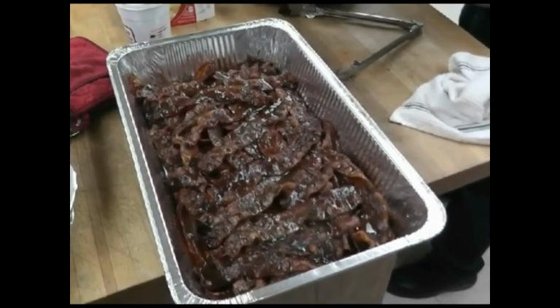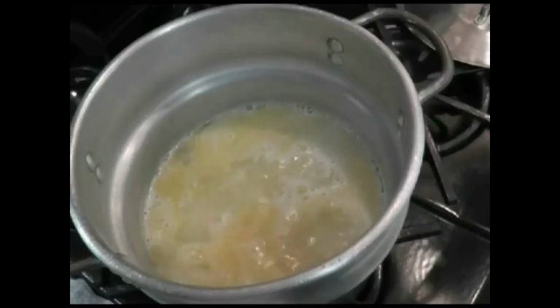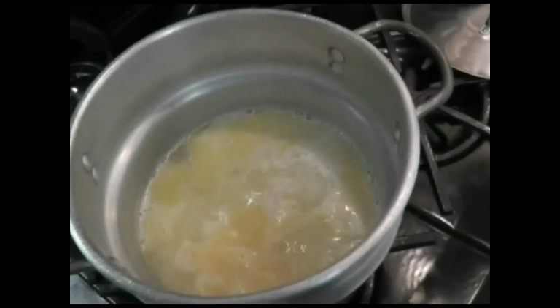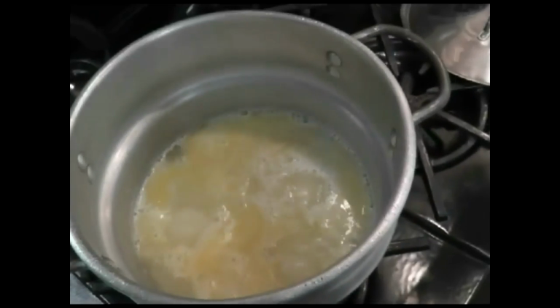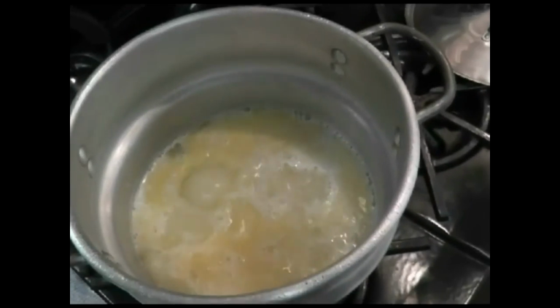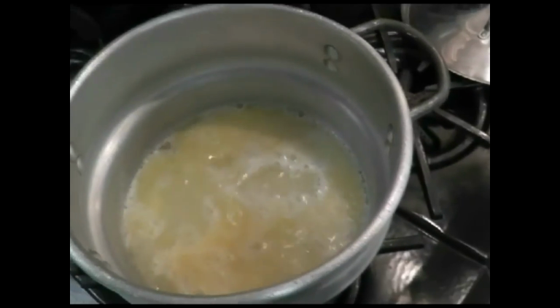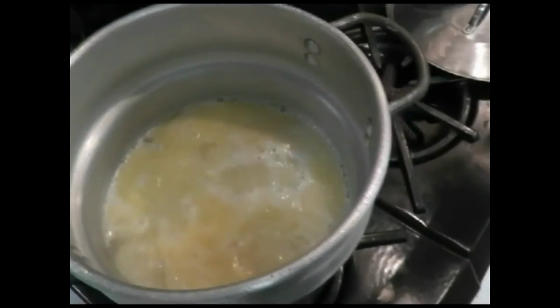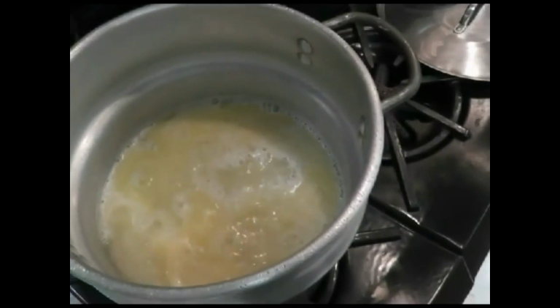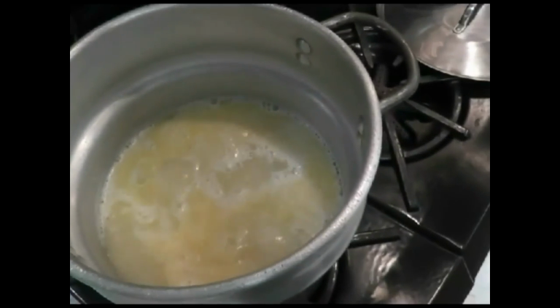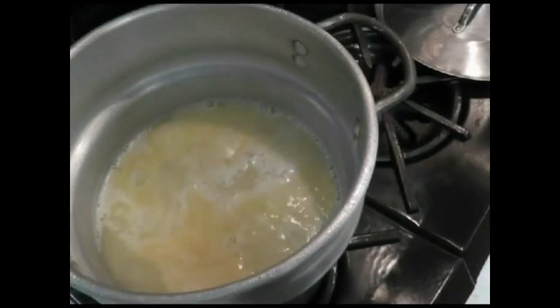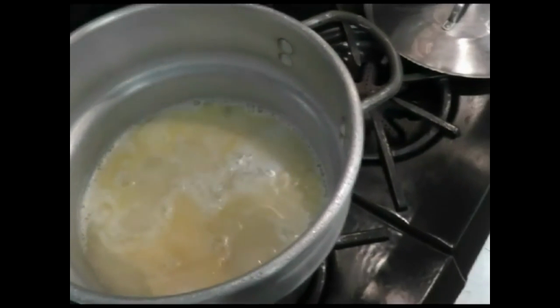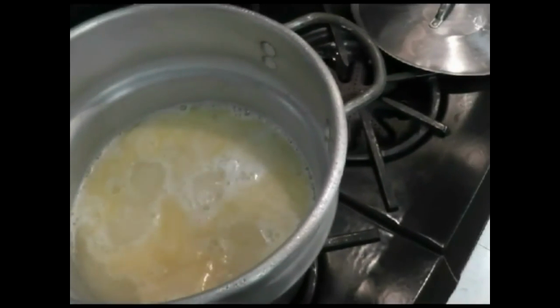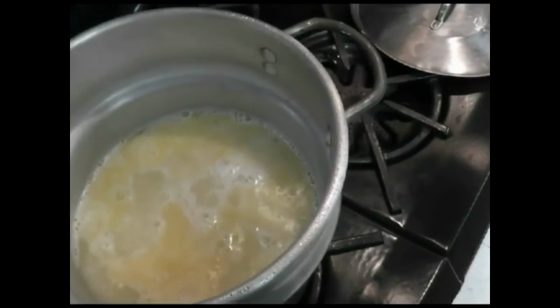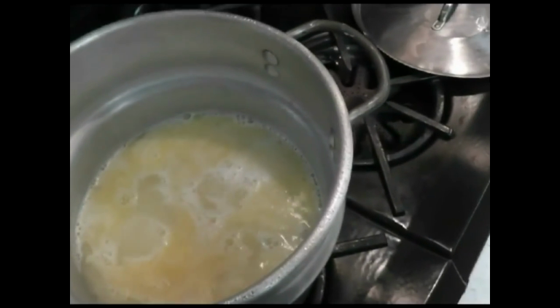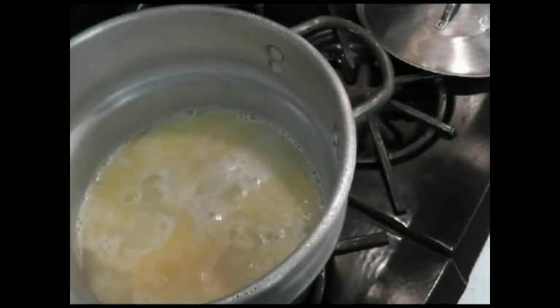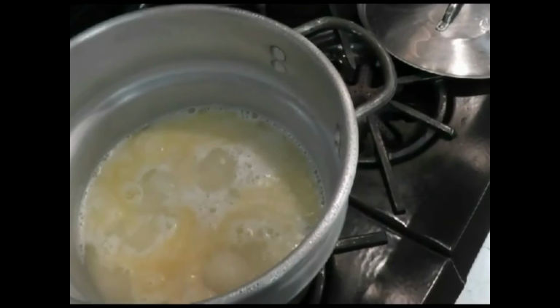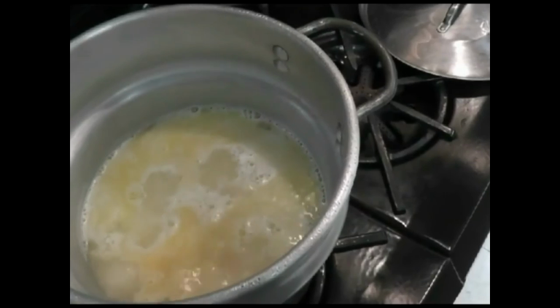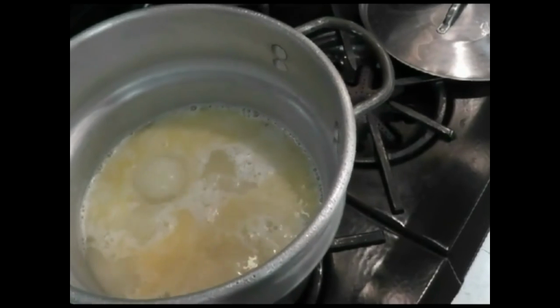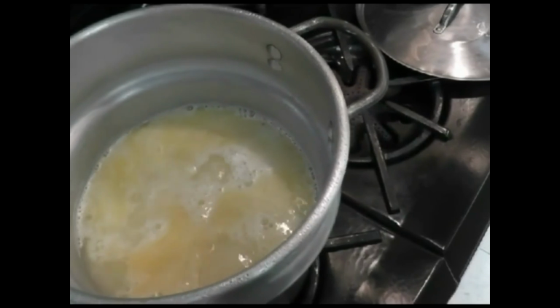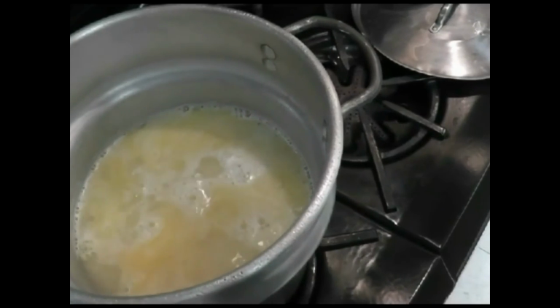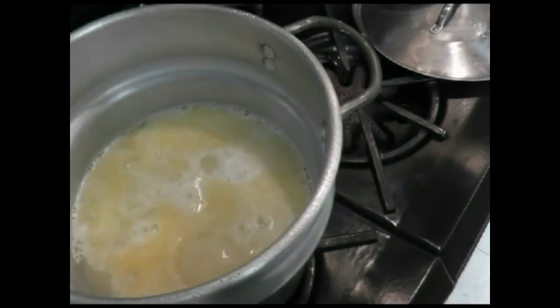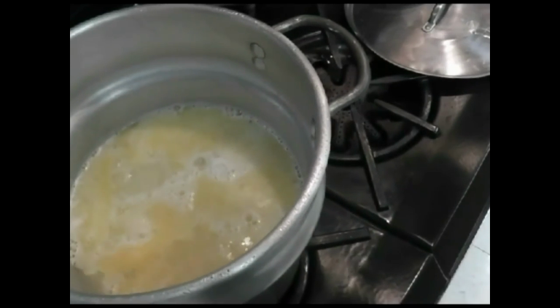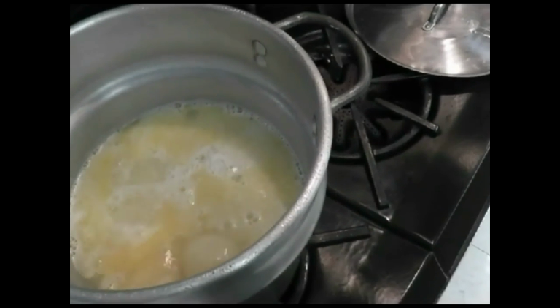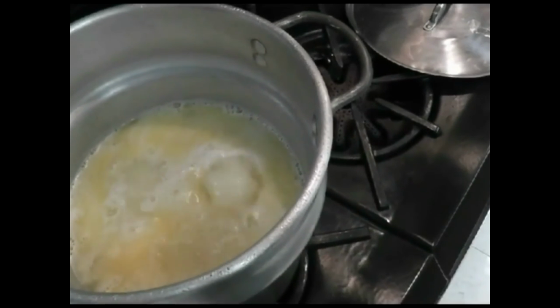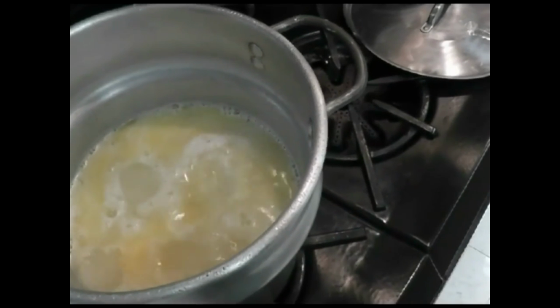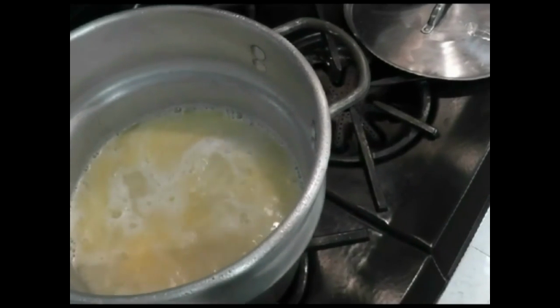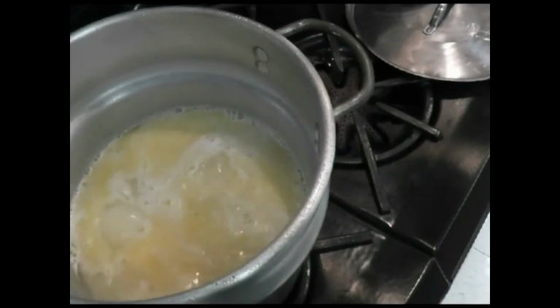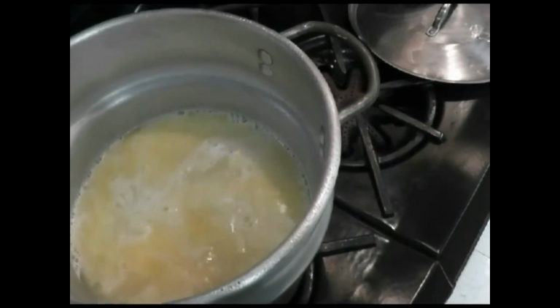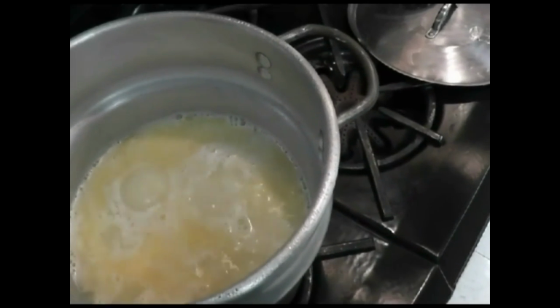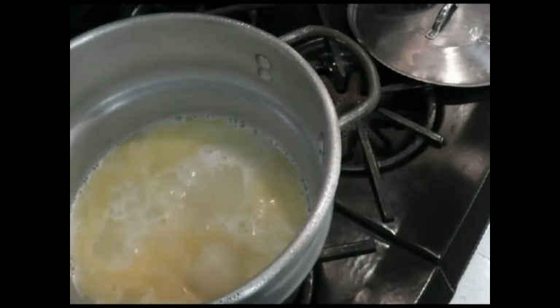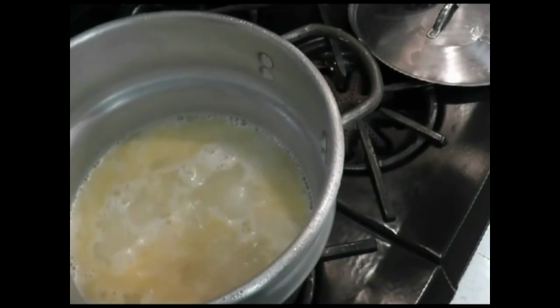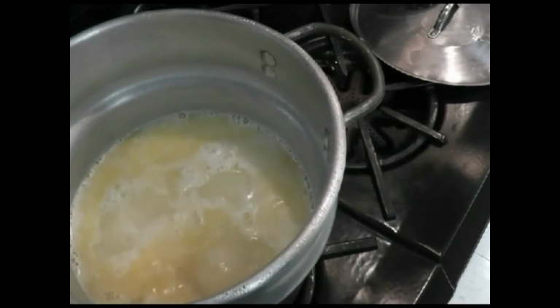We've got the grits going — does a grit grit? I don't know, but it's doing it here. You can see it bubbling.